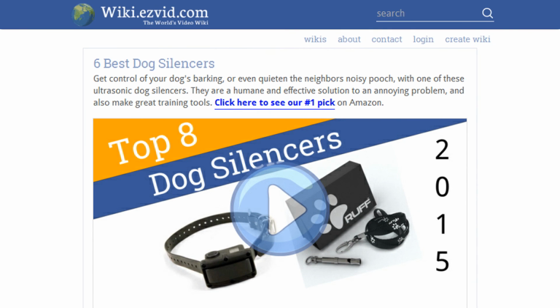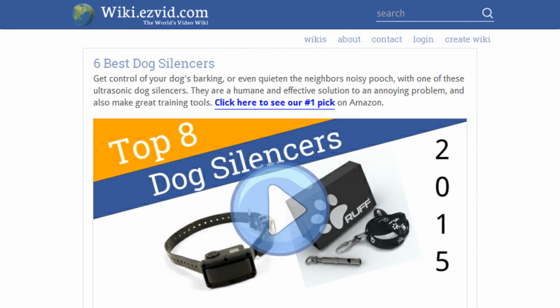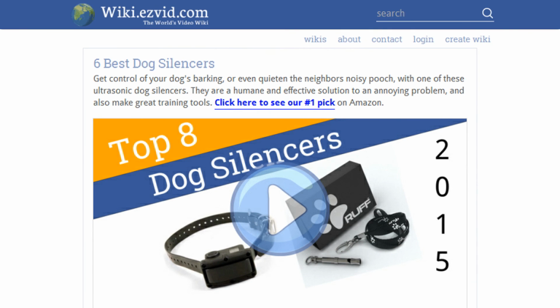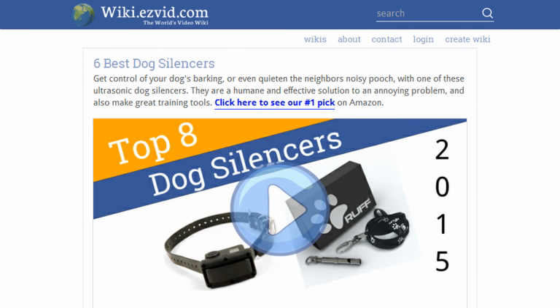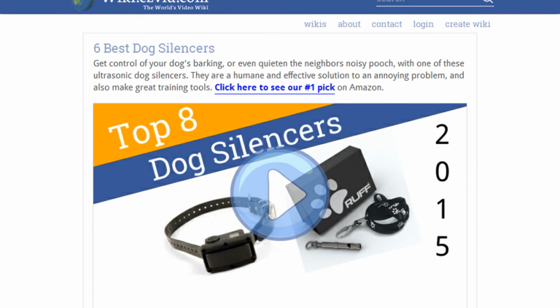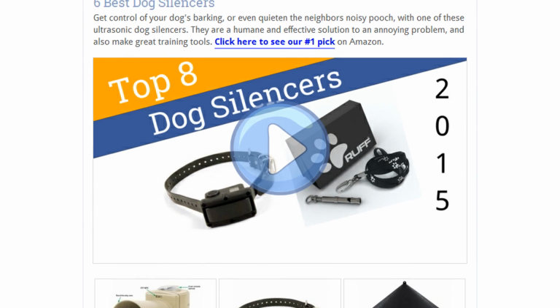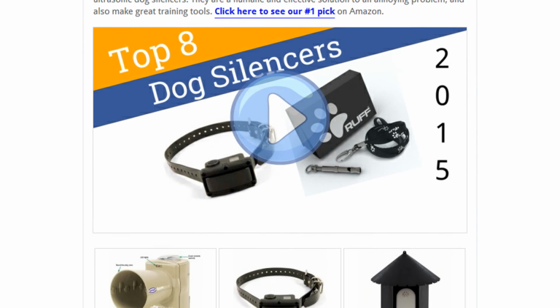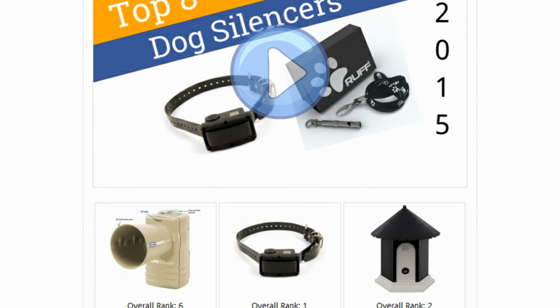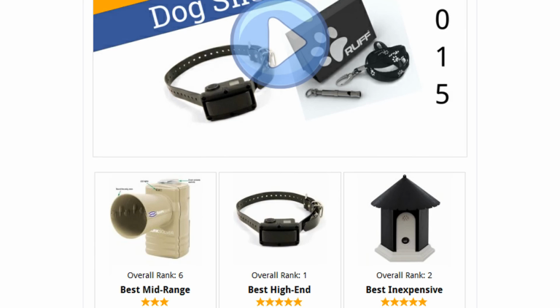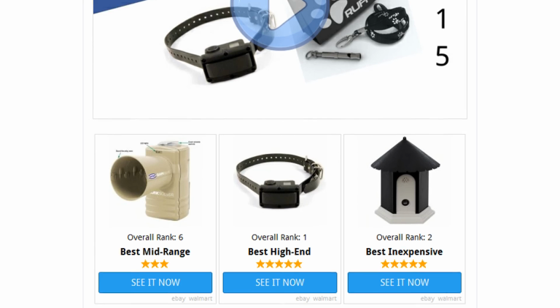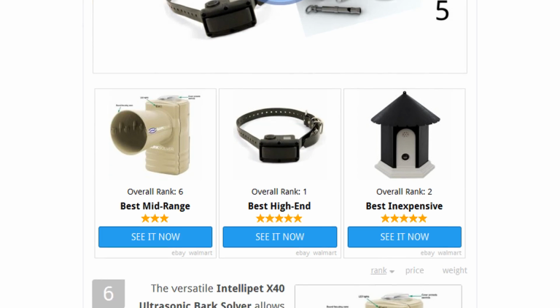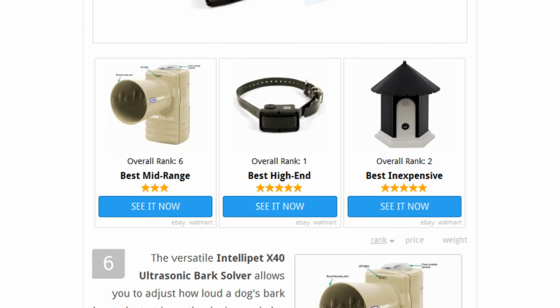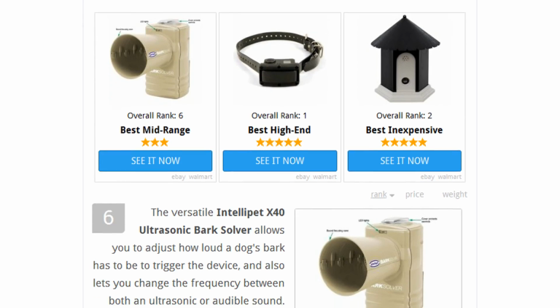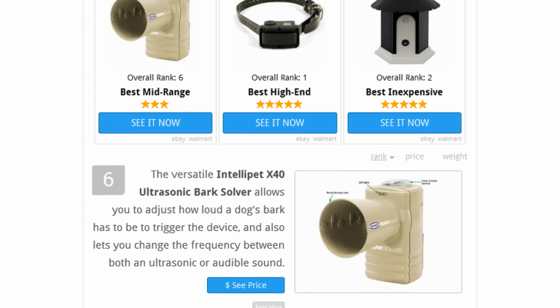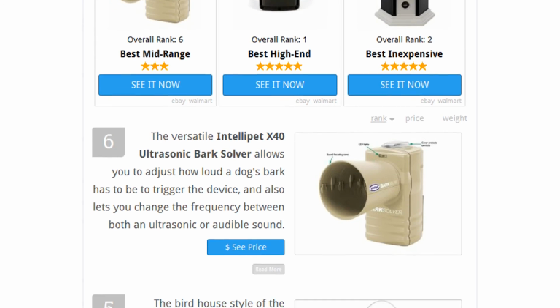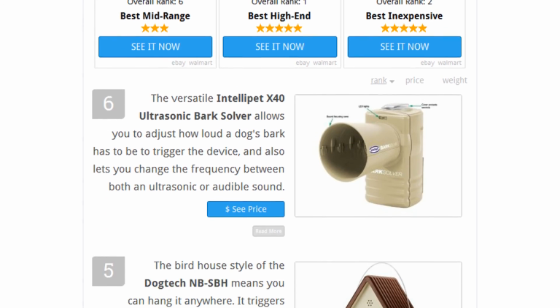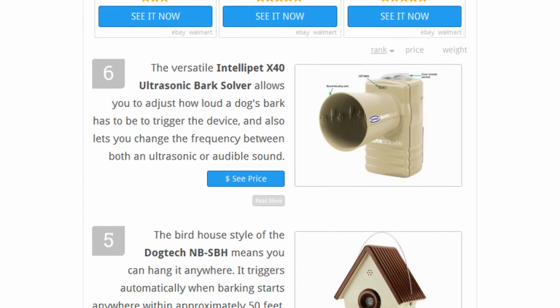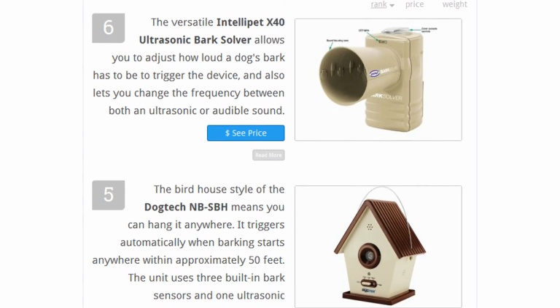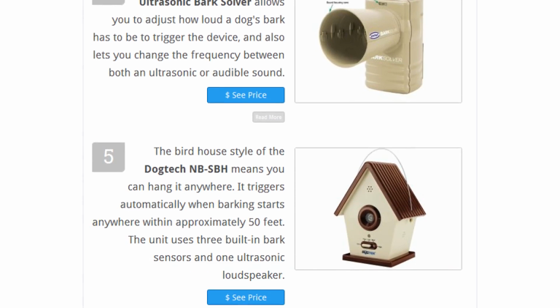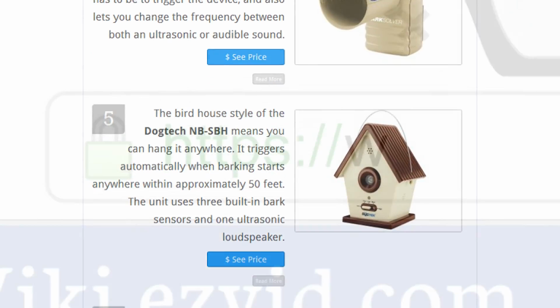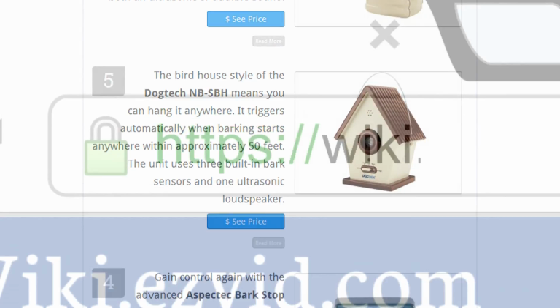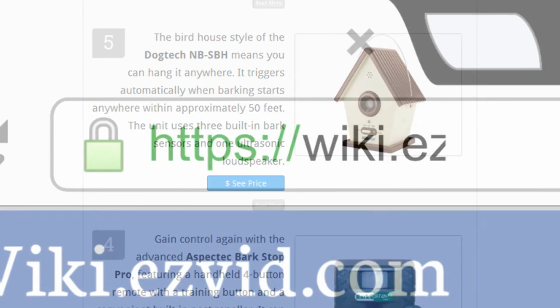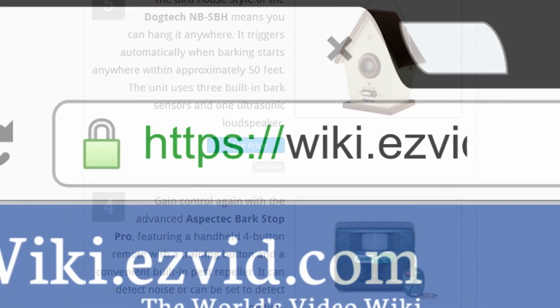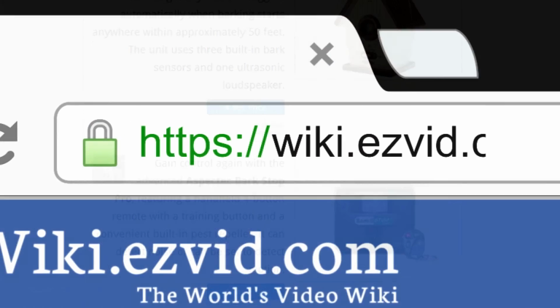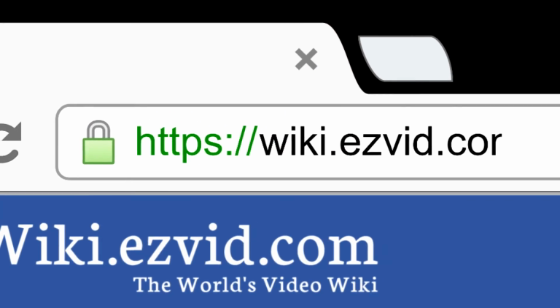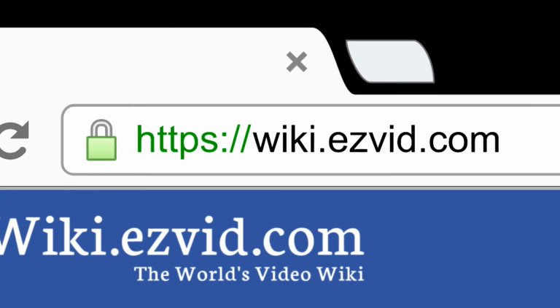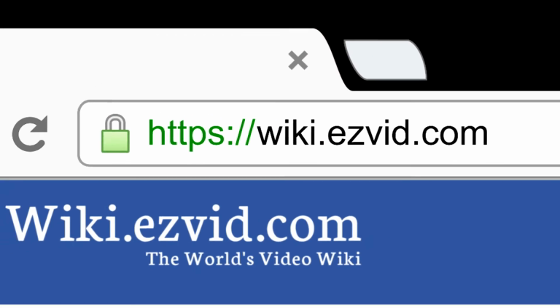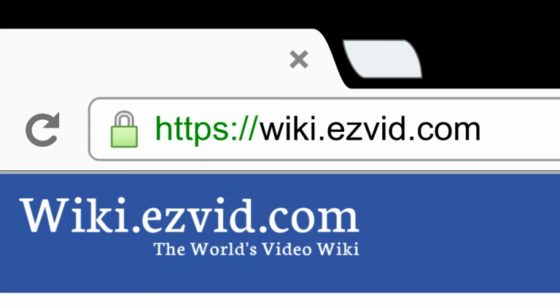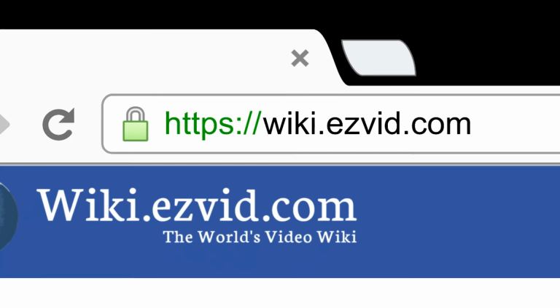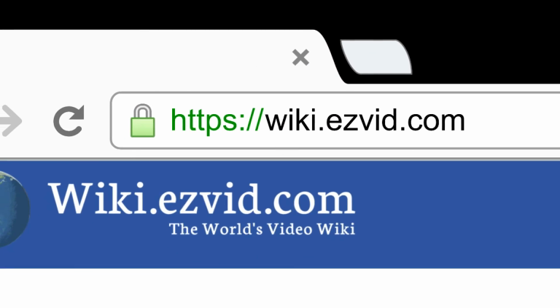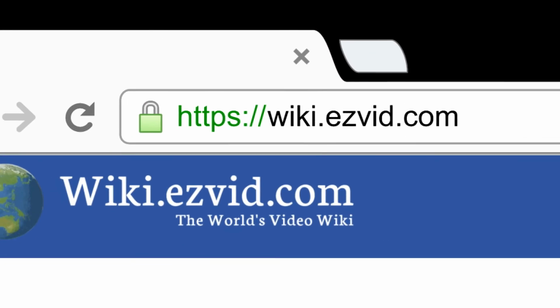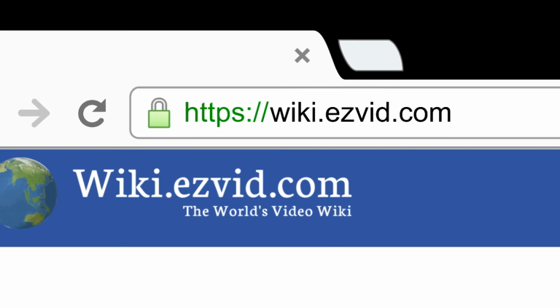To see all this stuff, go to wiki.easyvid.com and search for Dog Silencers or click beneath this video.